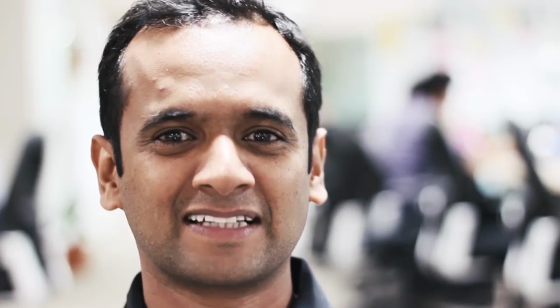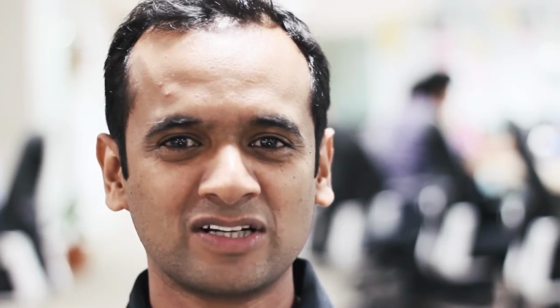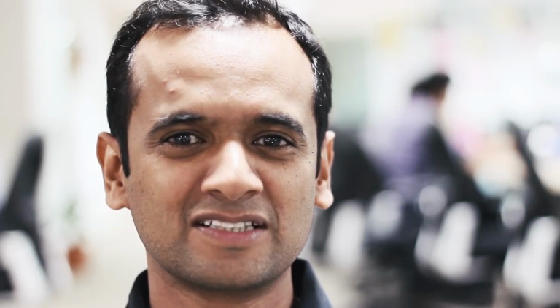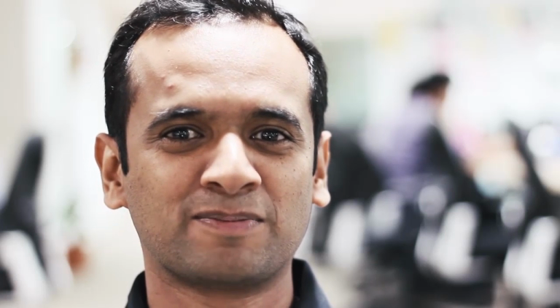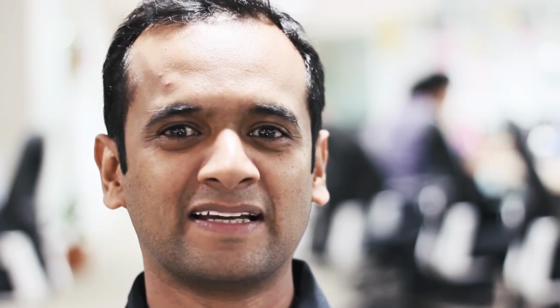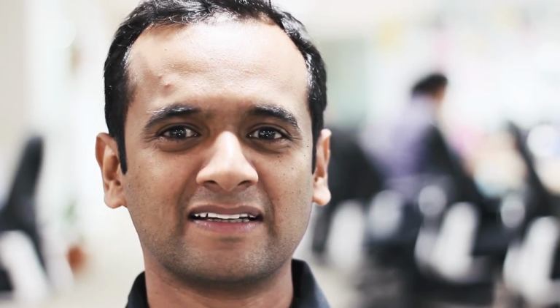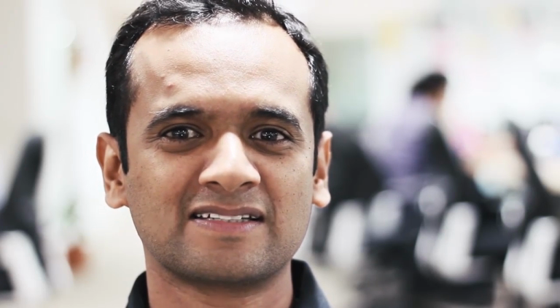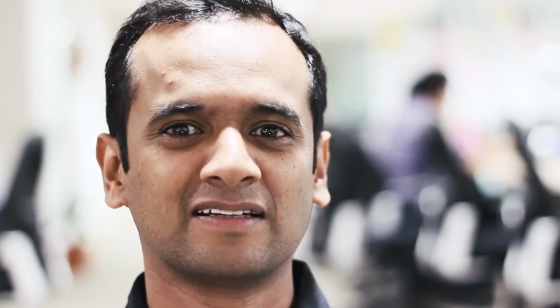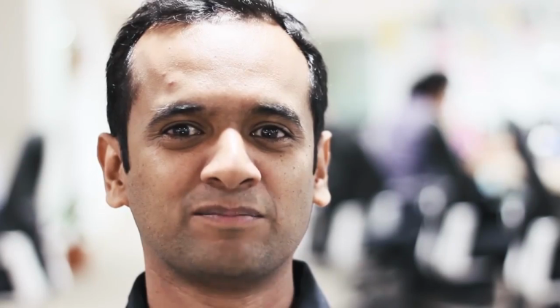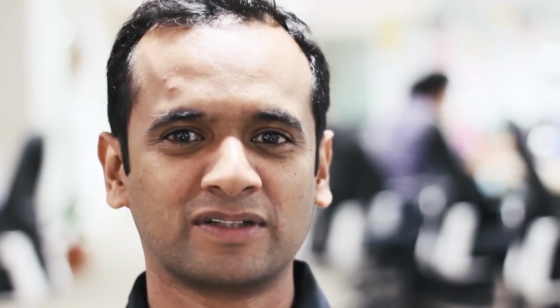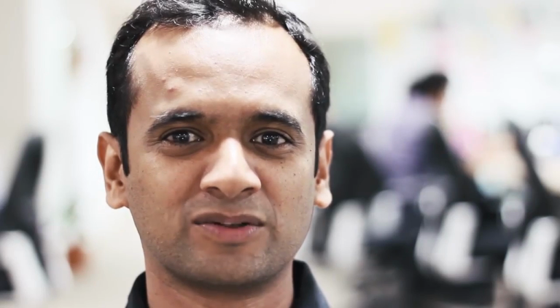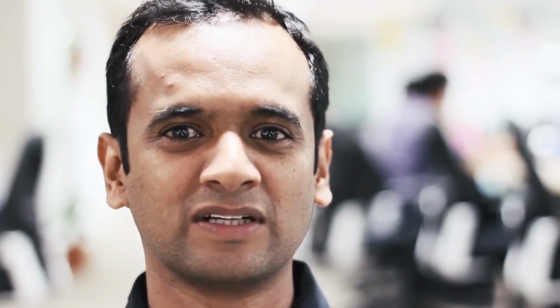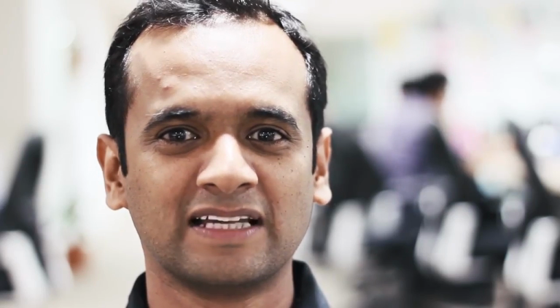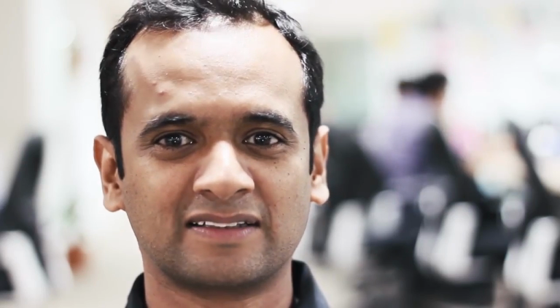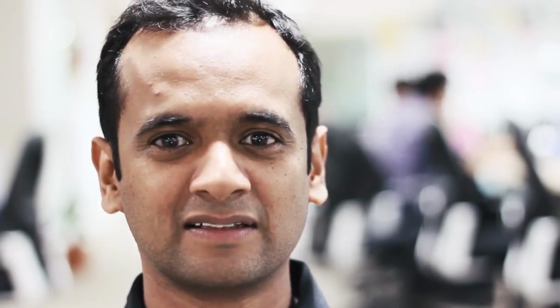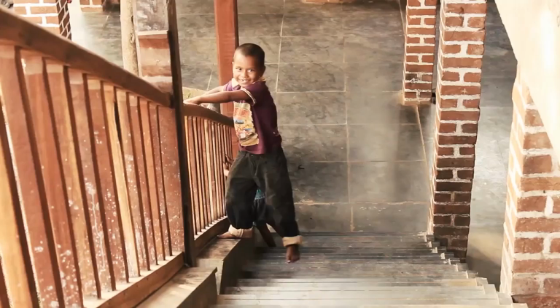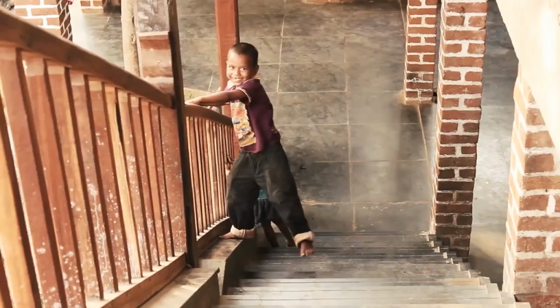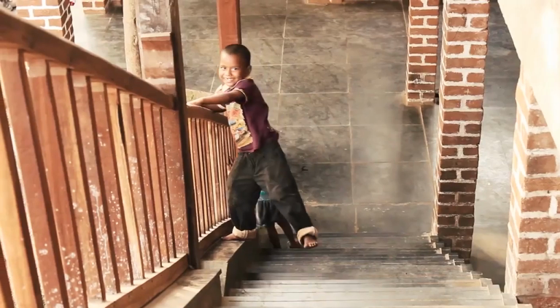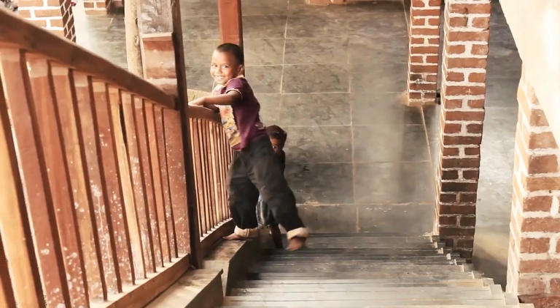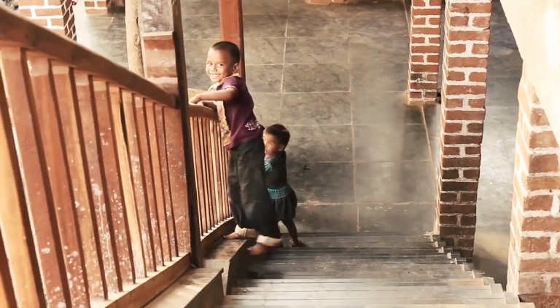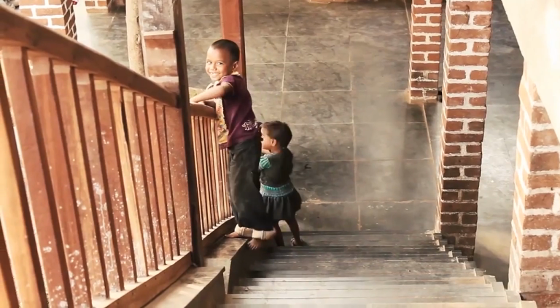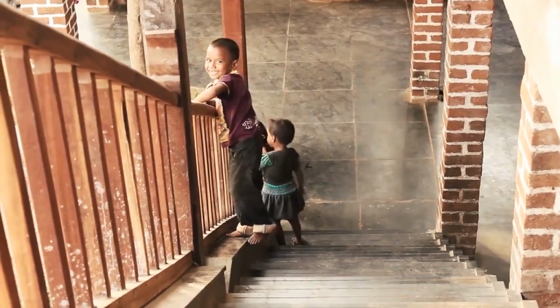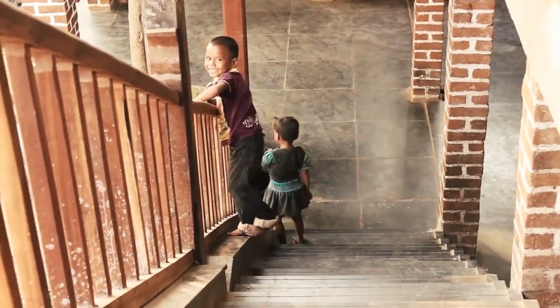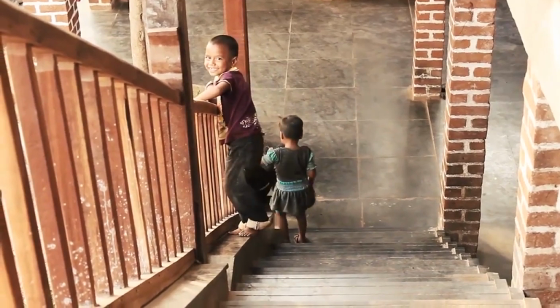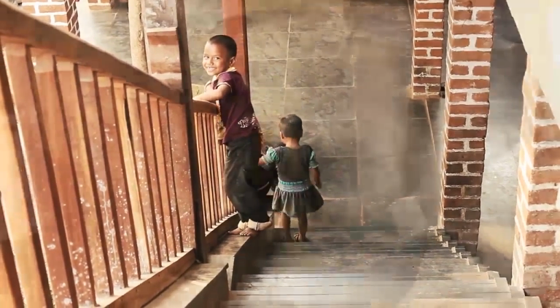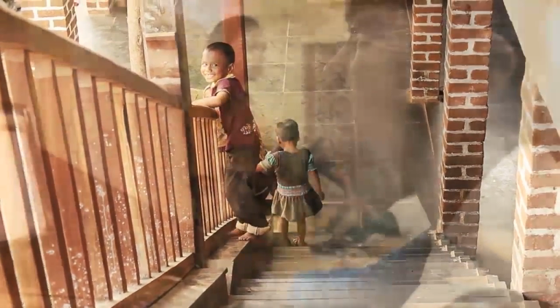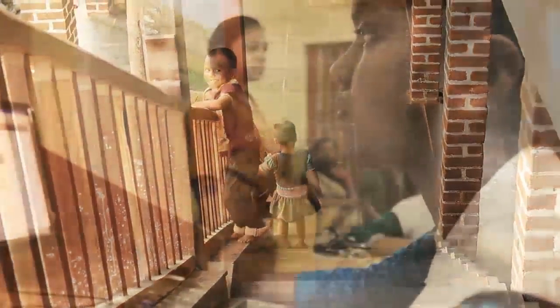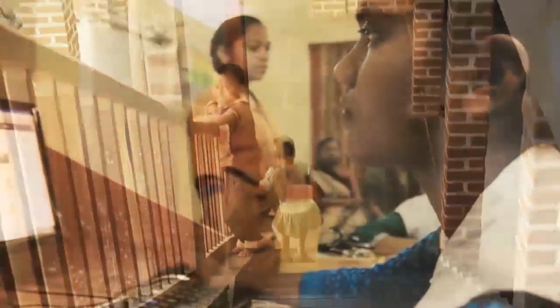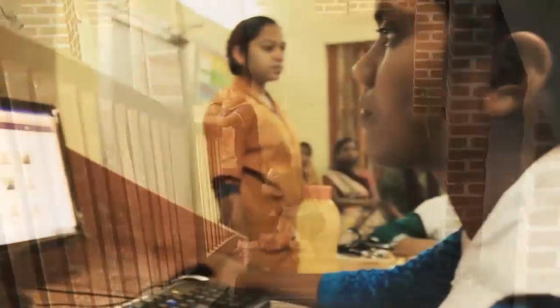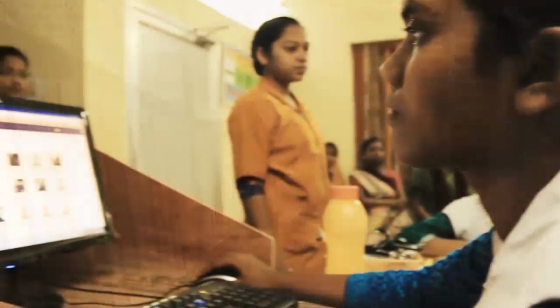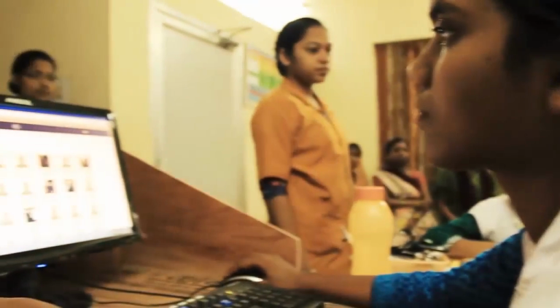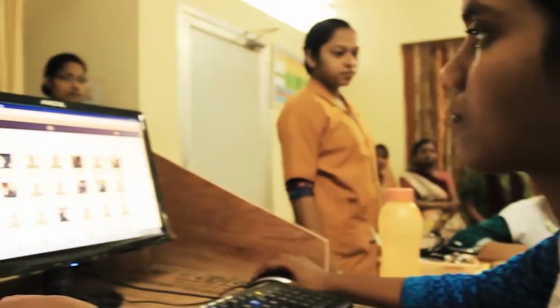Technology is playing an increasingly important role in healthcare, not just for the affluent but for all sections of the society.